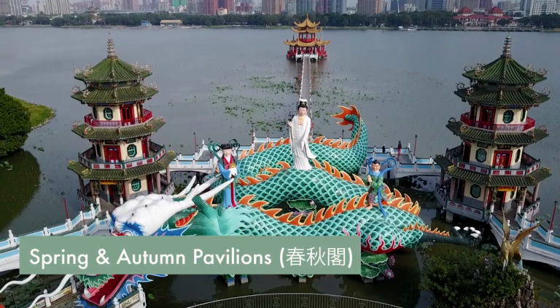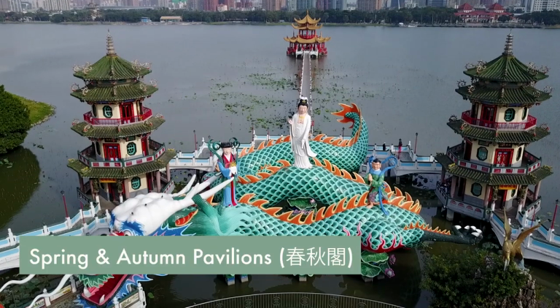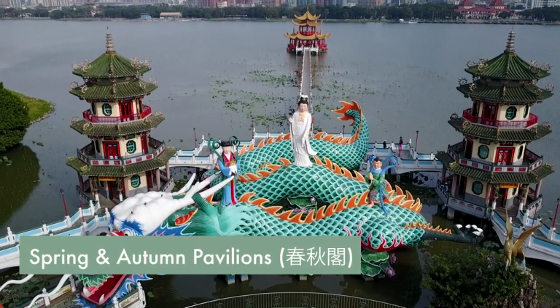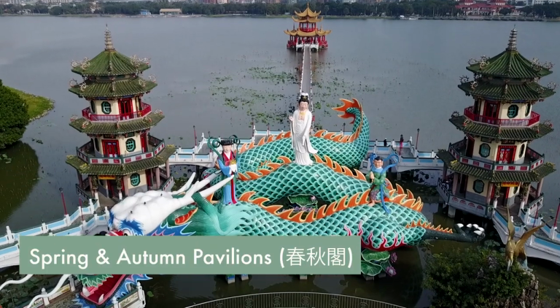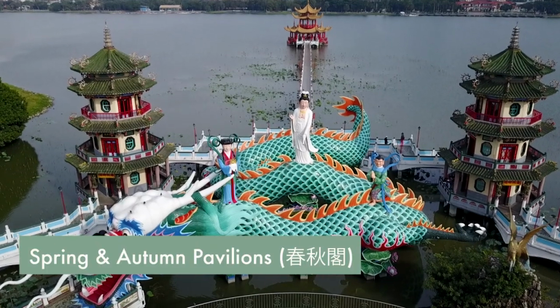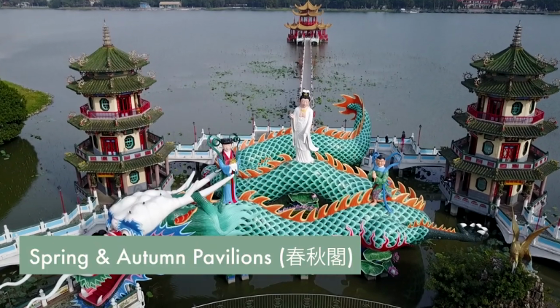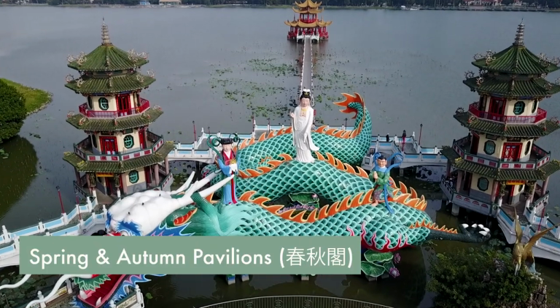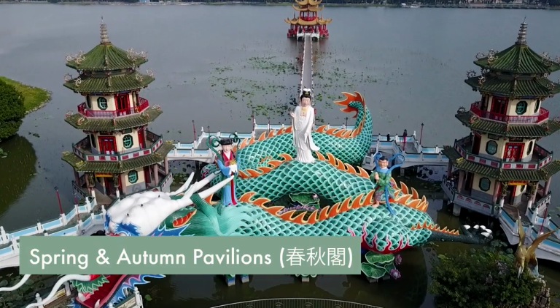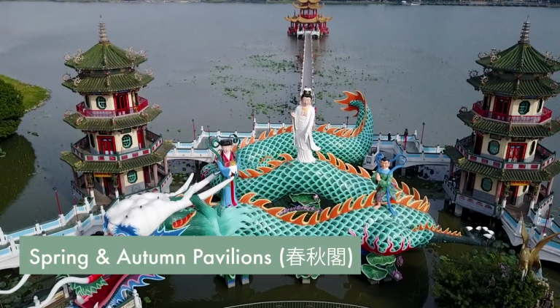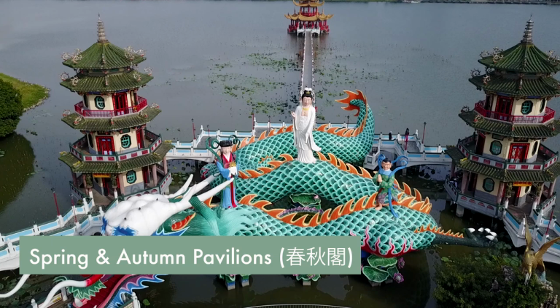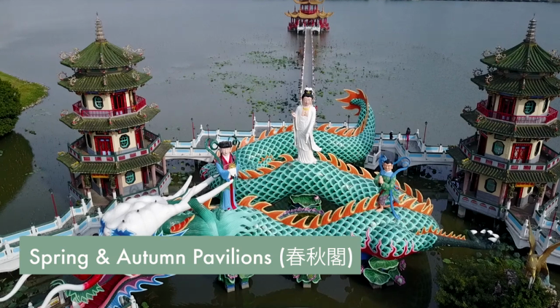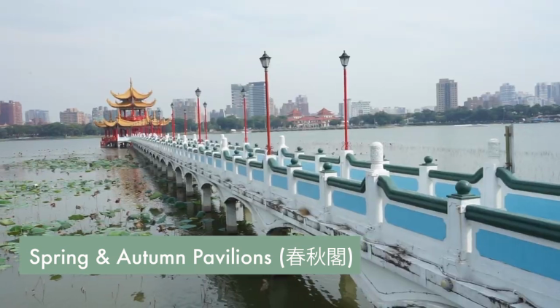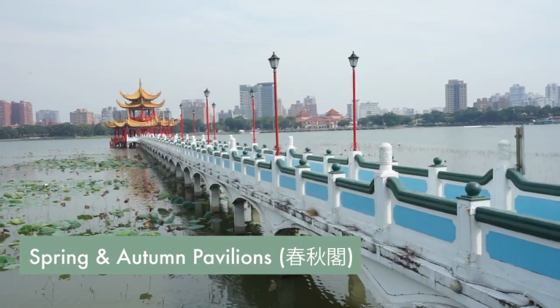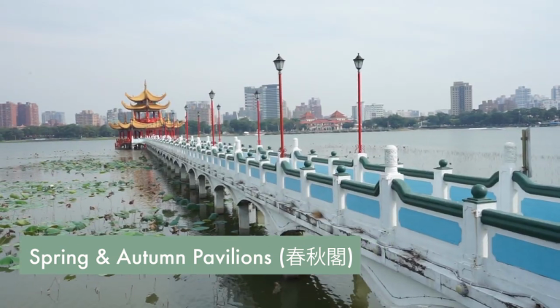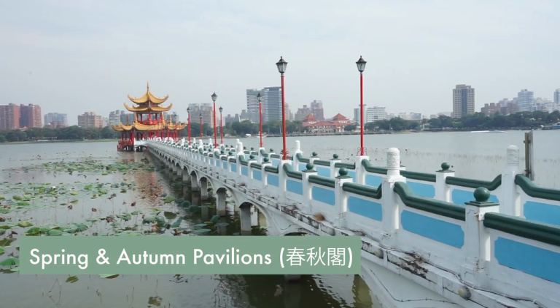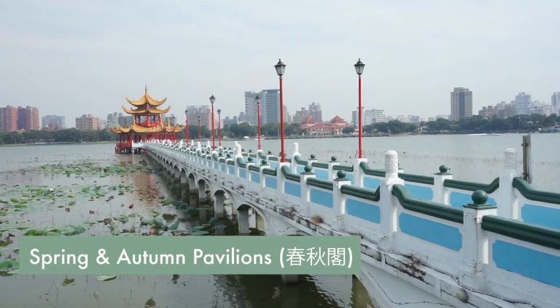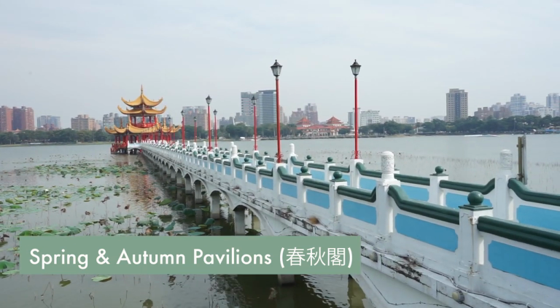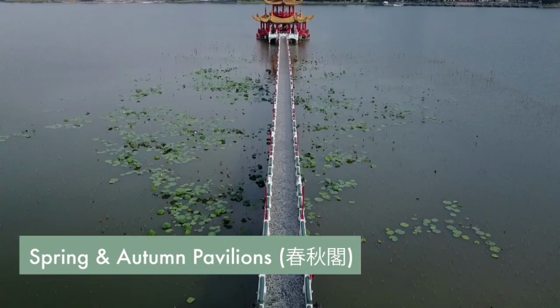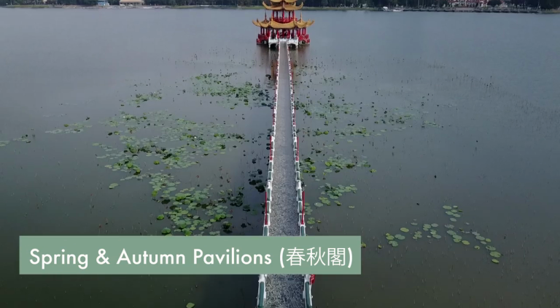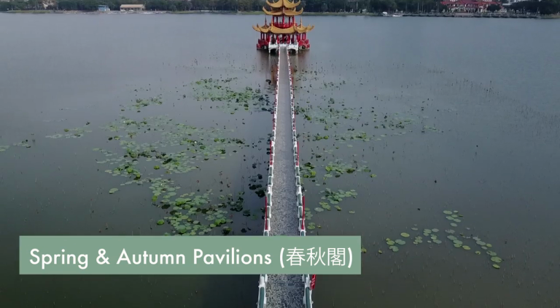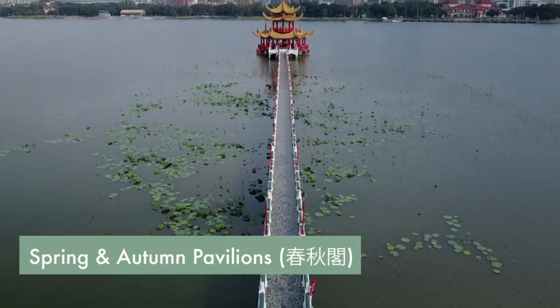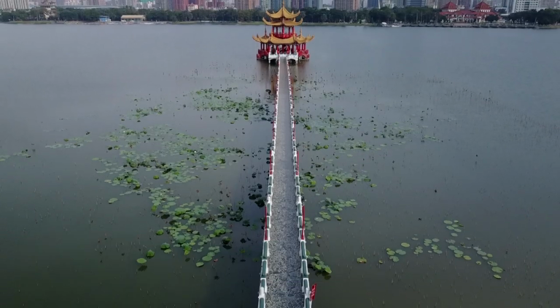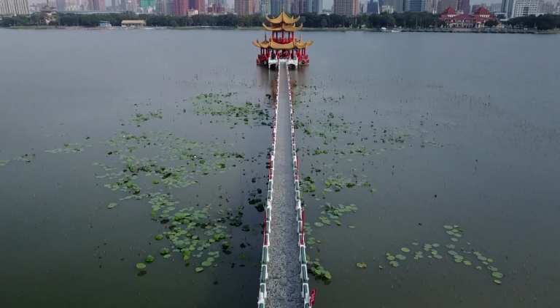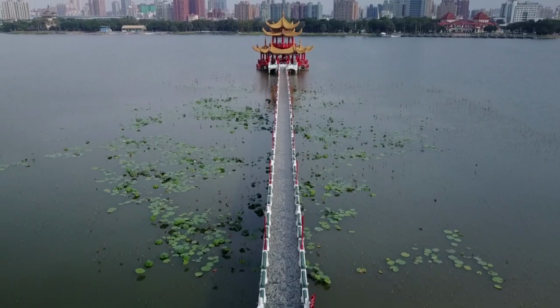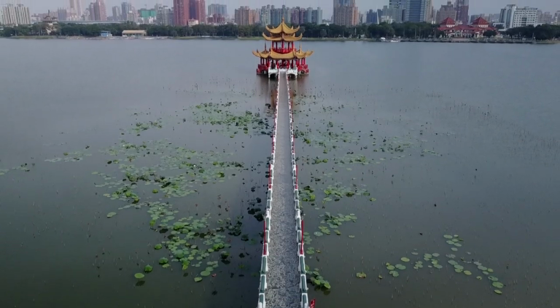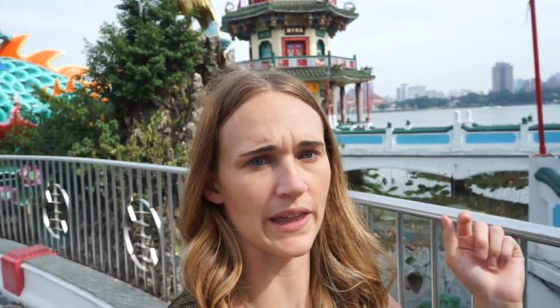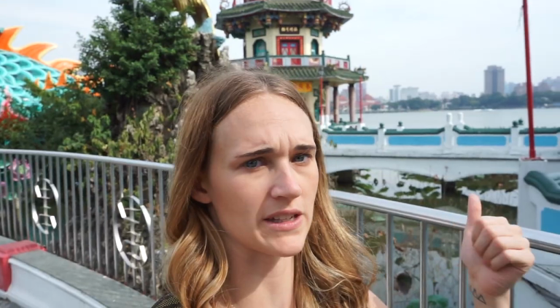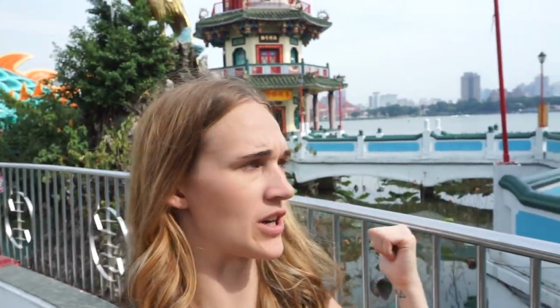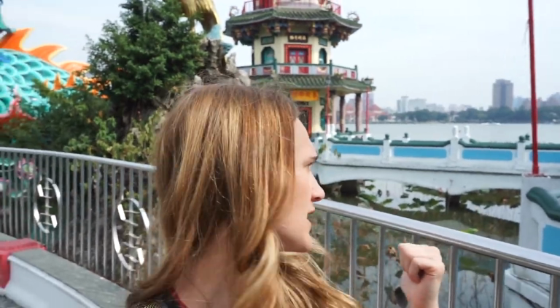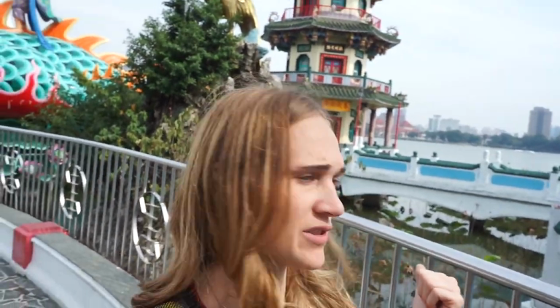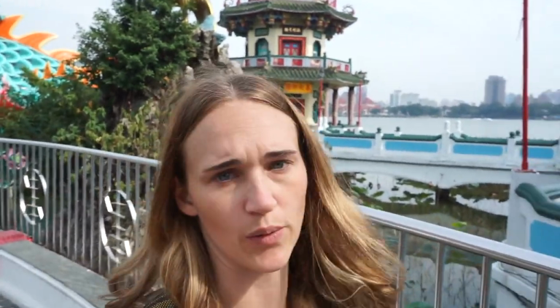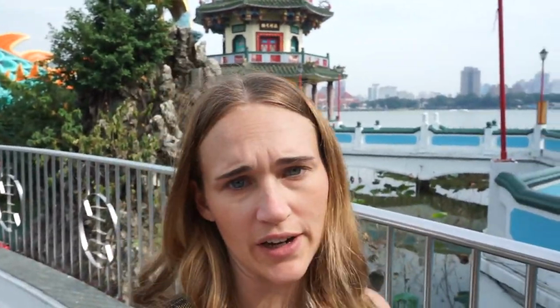Just down the street is pagoda number two — it's another long walkway that stretches out into the water.